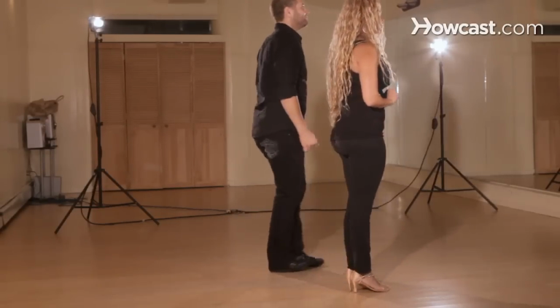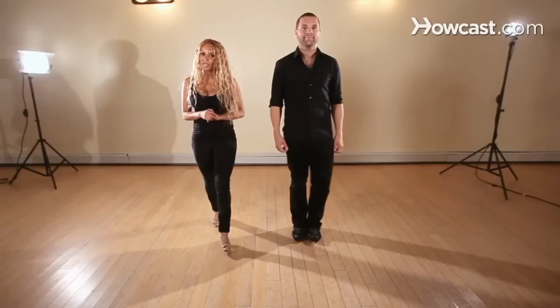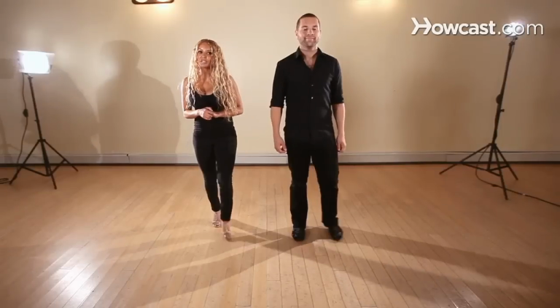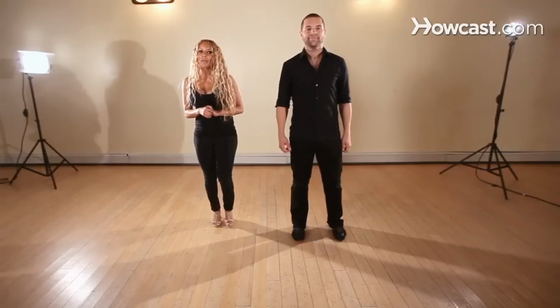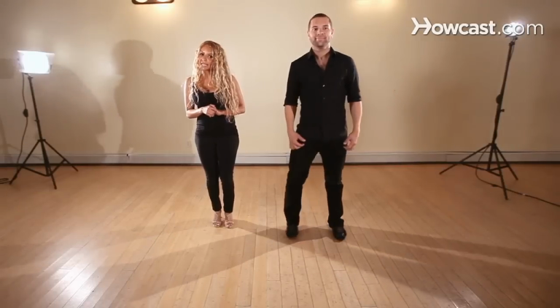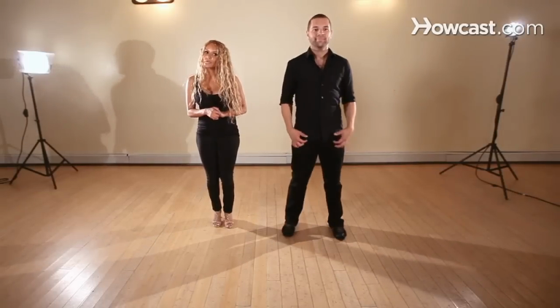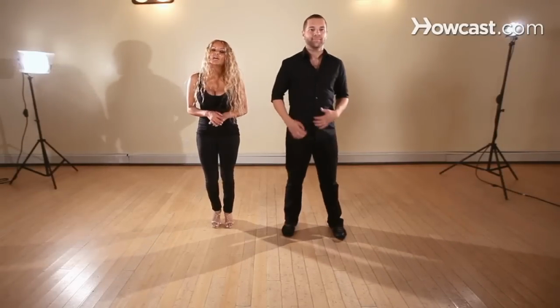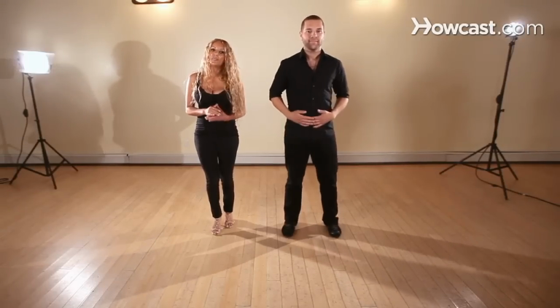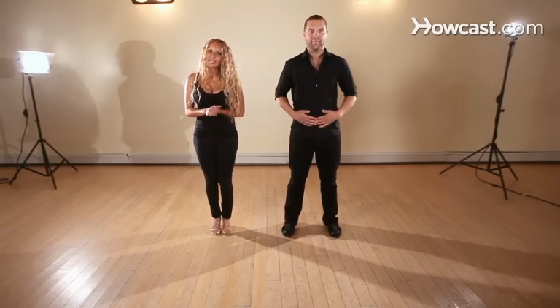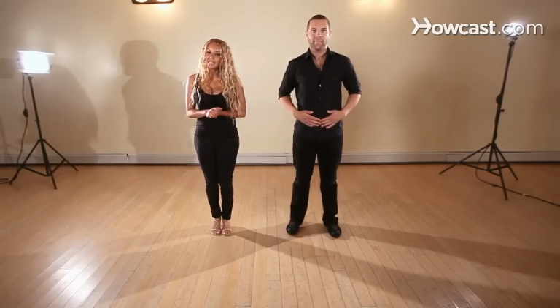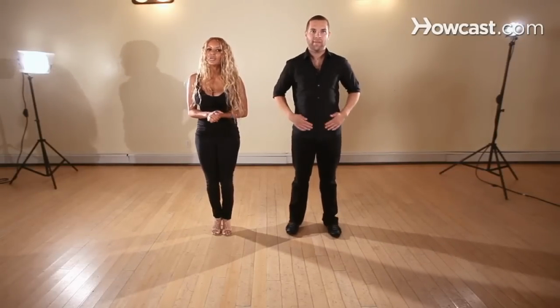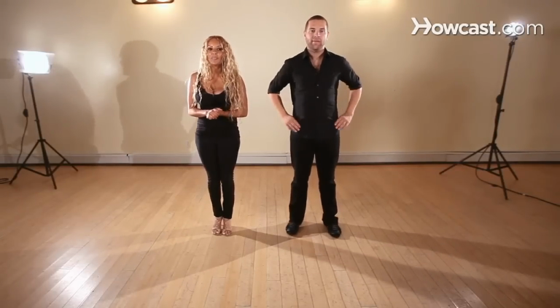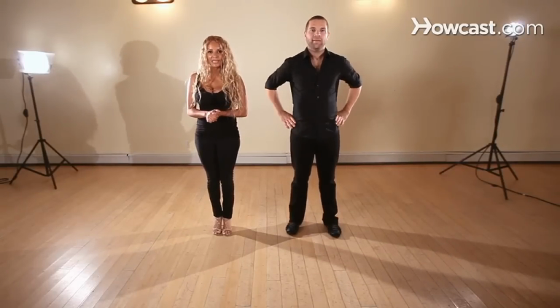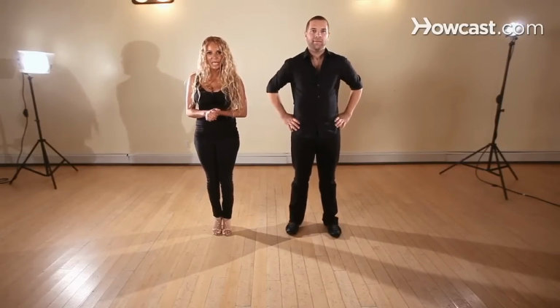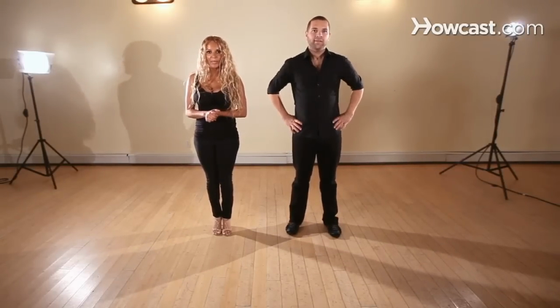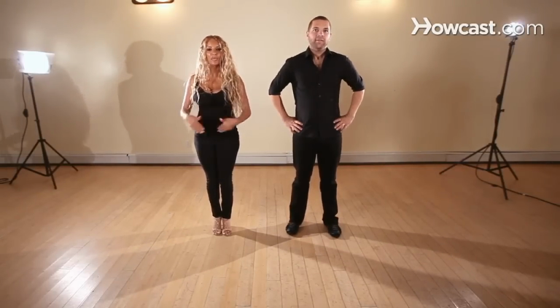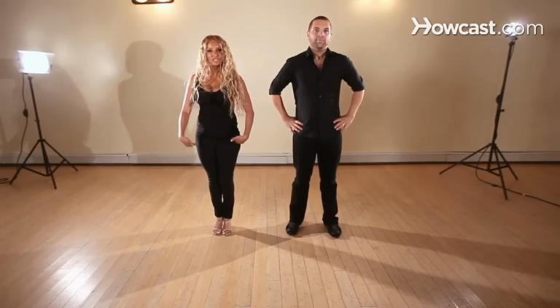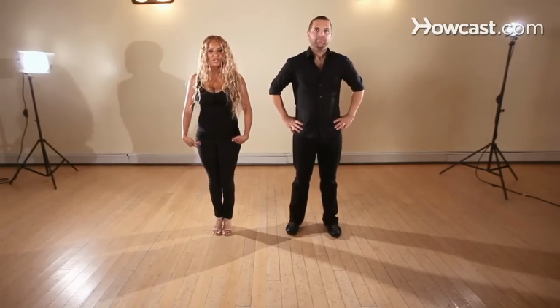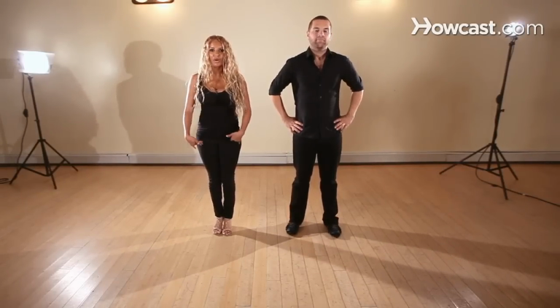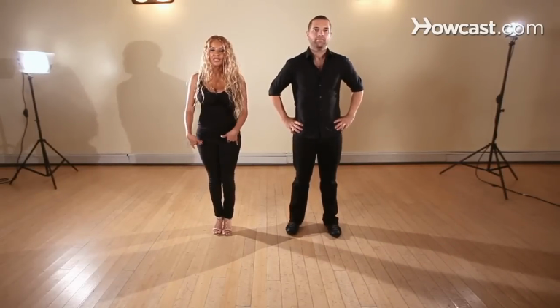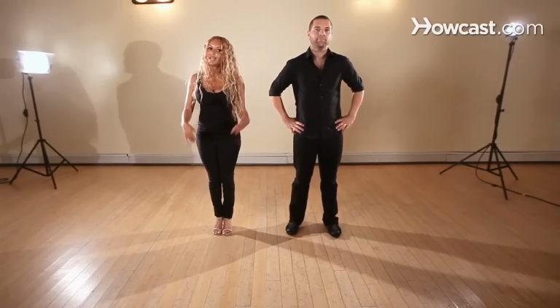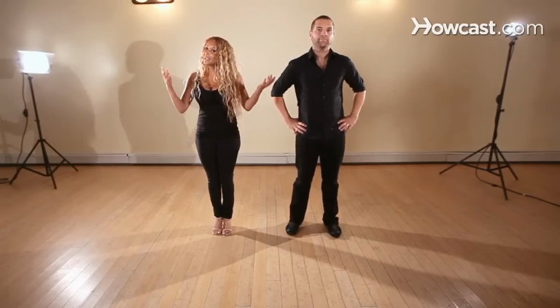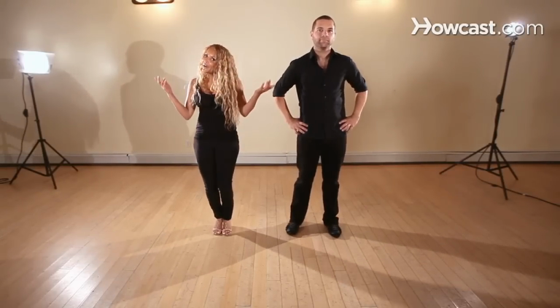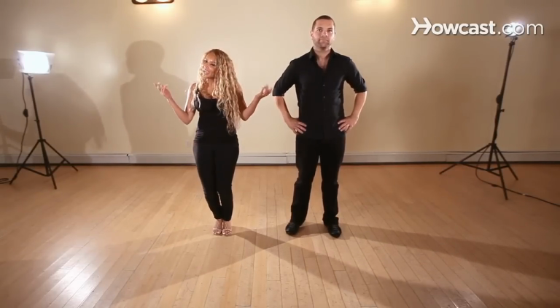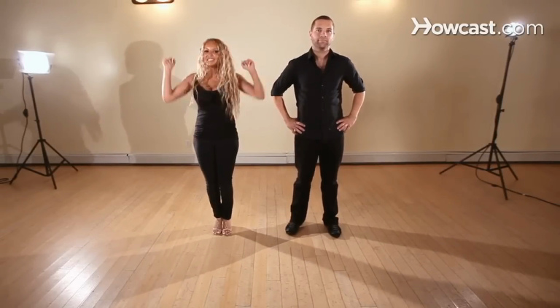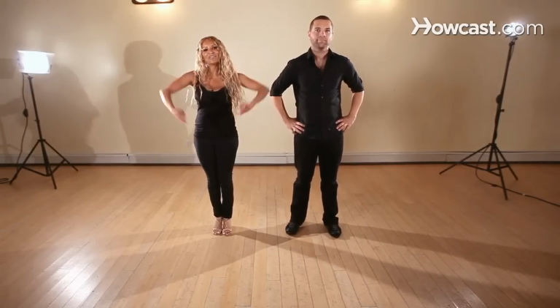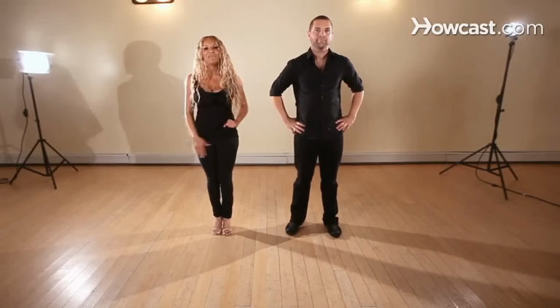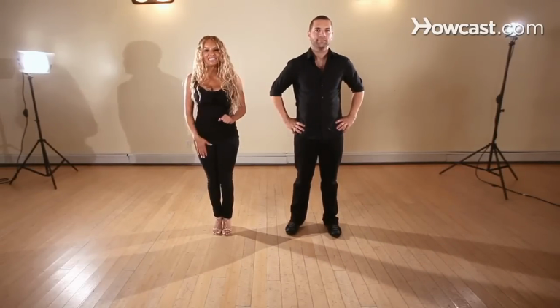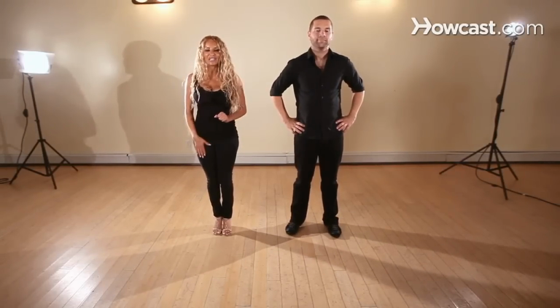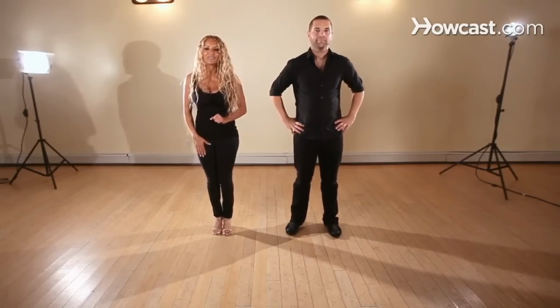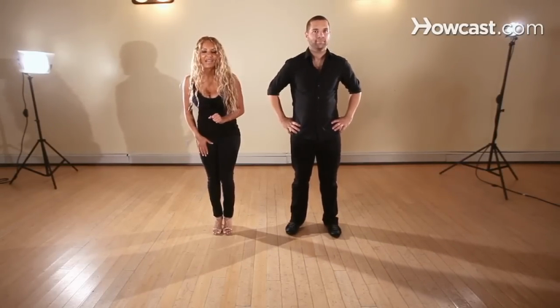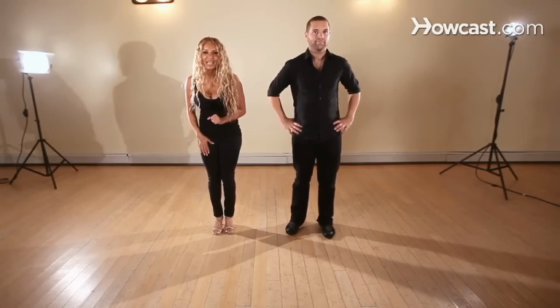And now we're going to do the breakdown of a basic with a back step. So we're going to start of course like always with our basic, starting with our right leg.